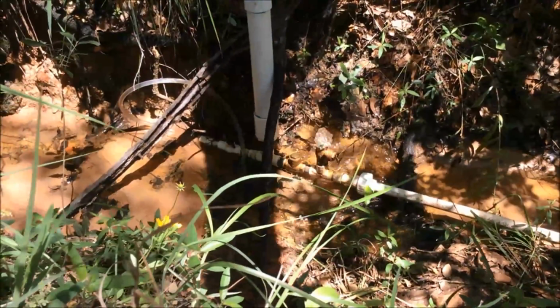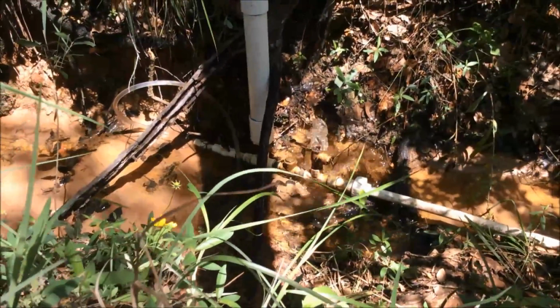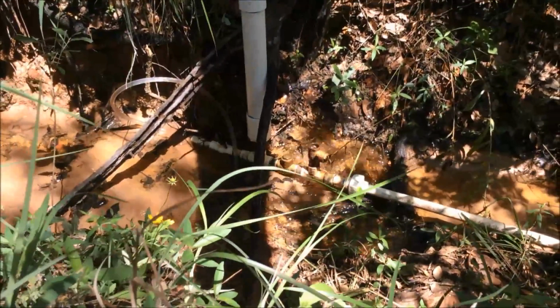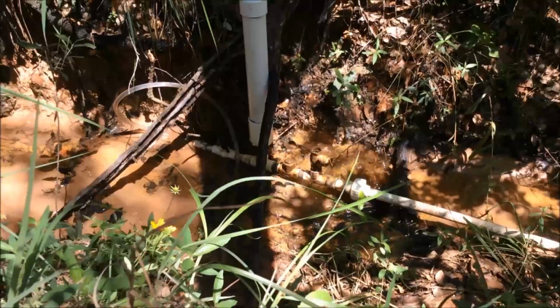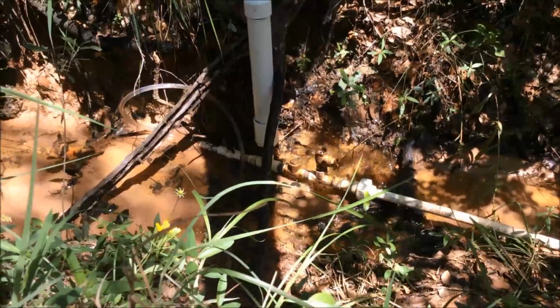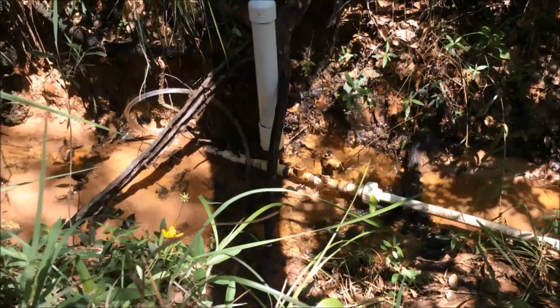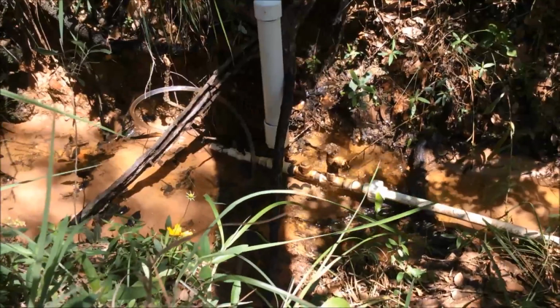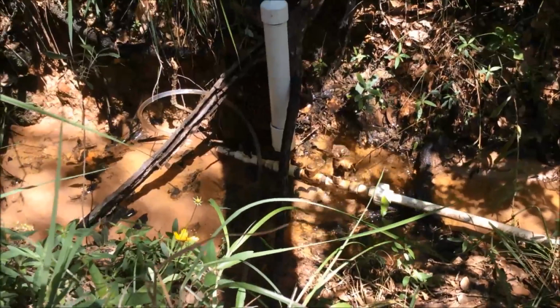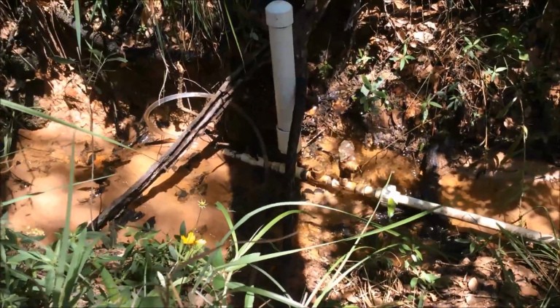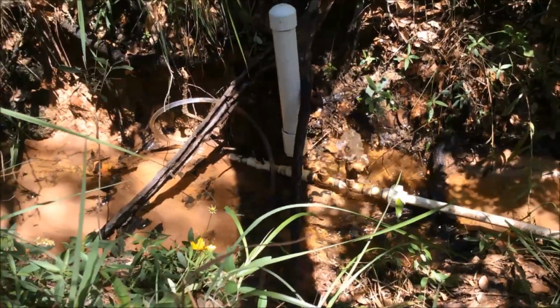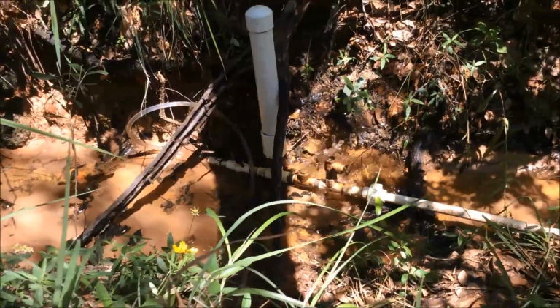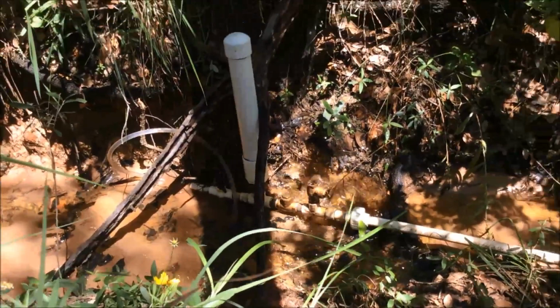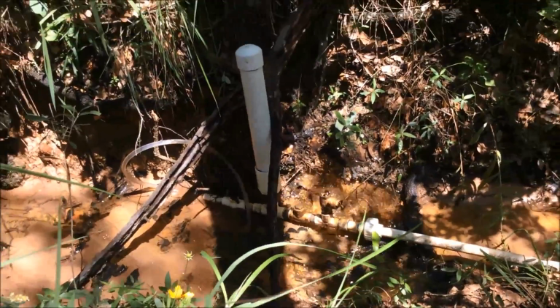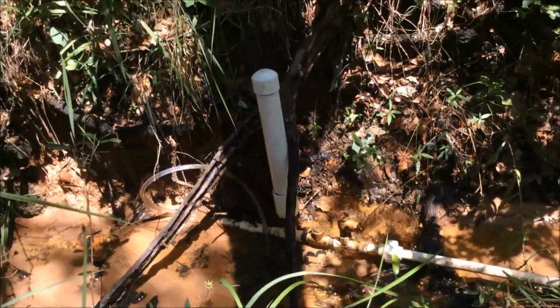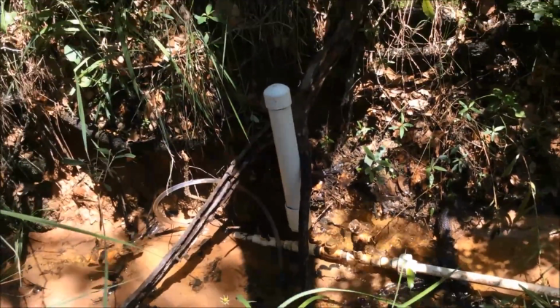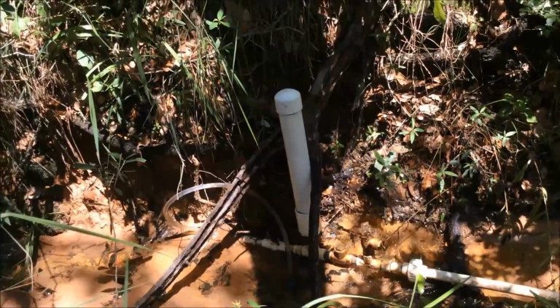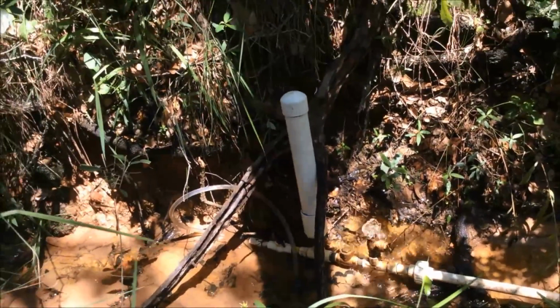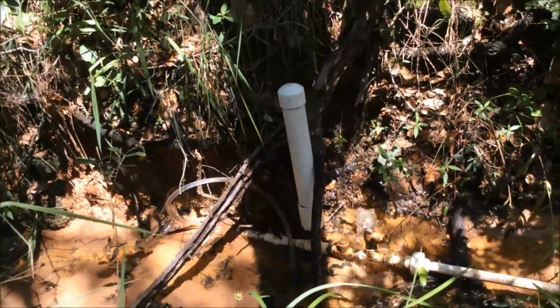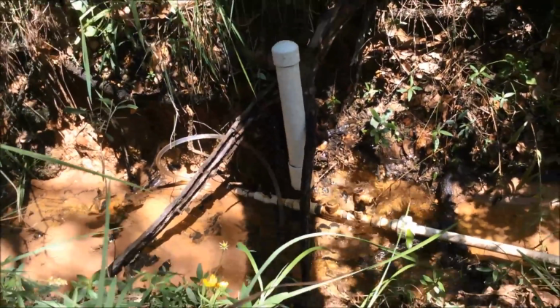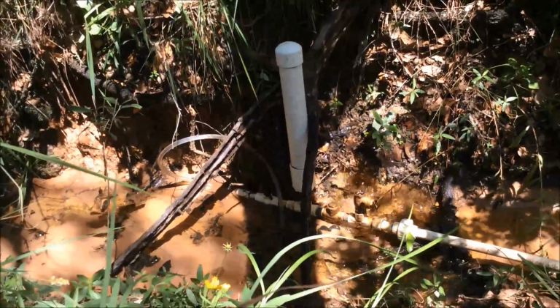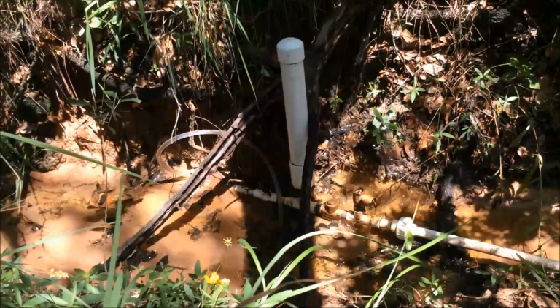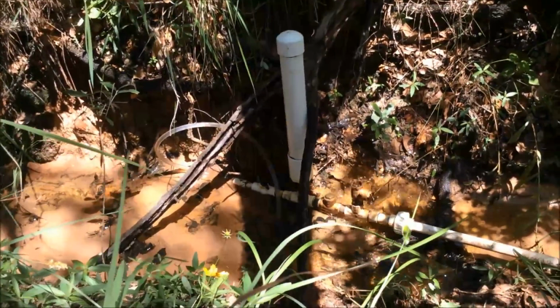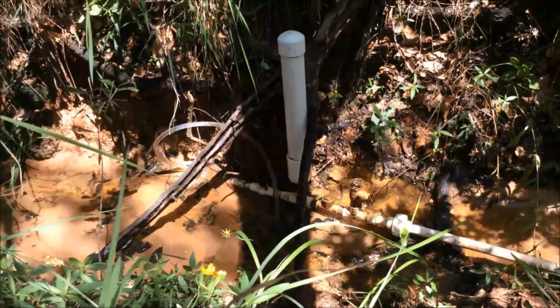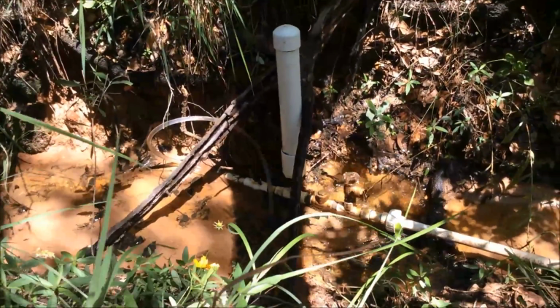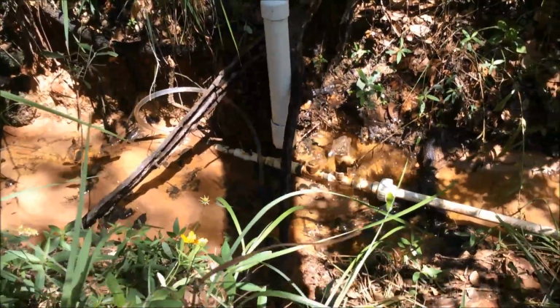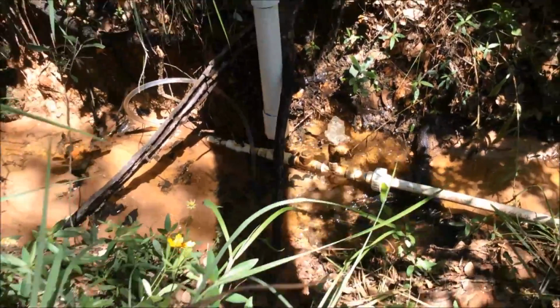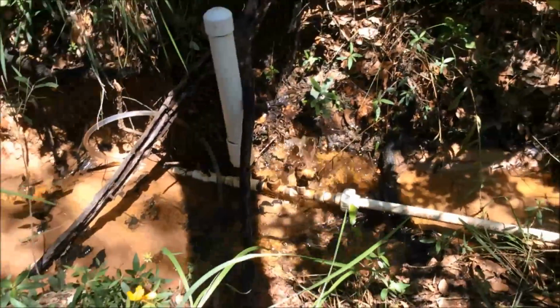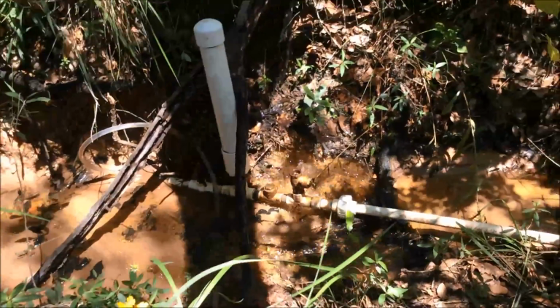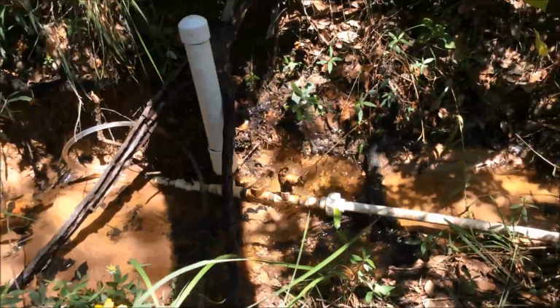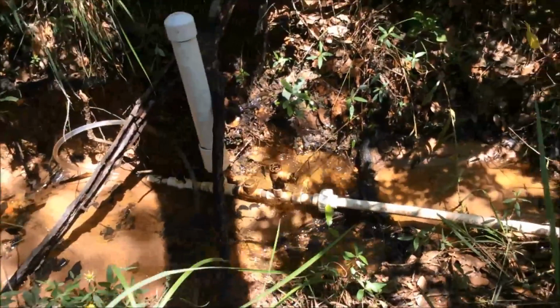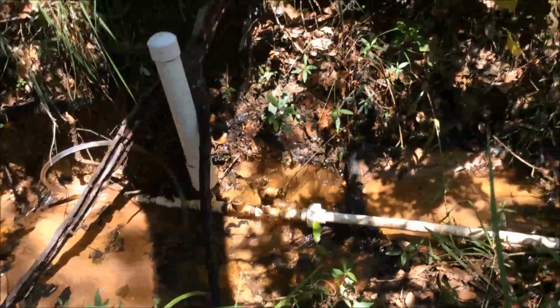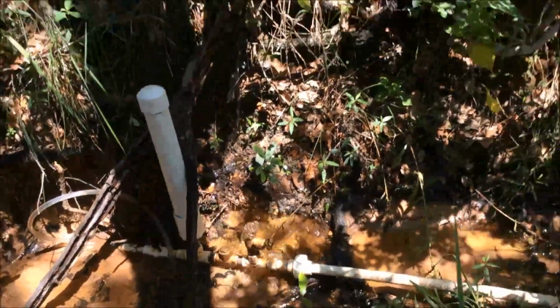This is just a dry creek, and we got a bunch of rain last night, so I was trying it out. It just works off two check valves.